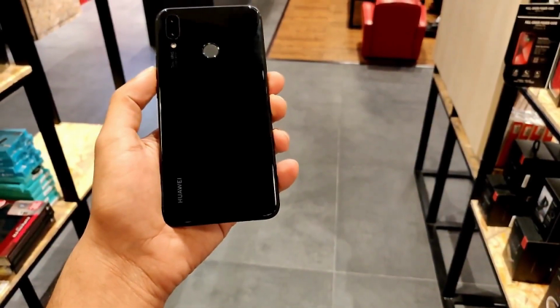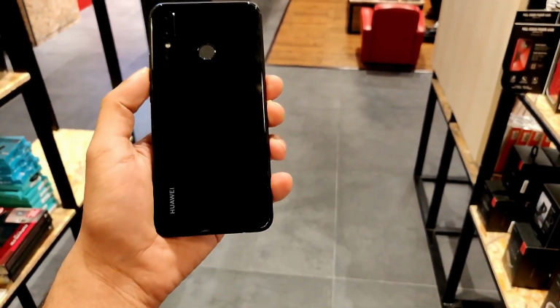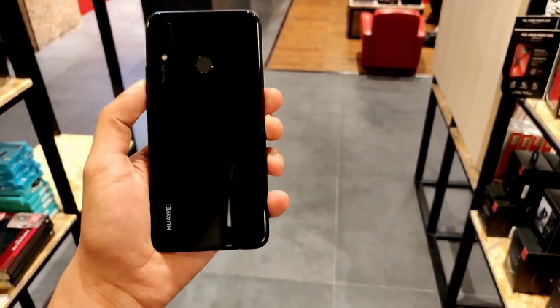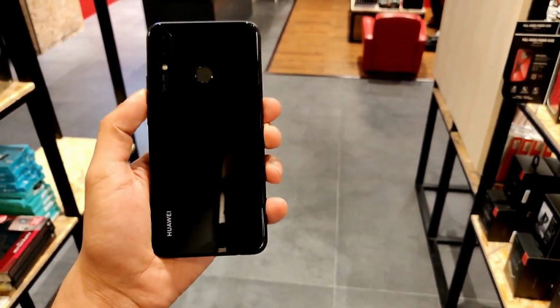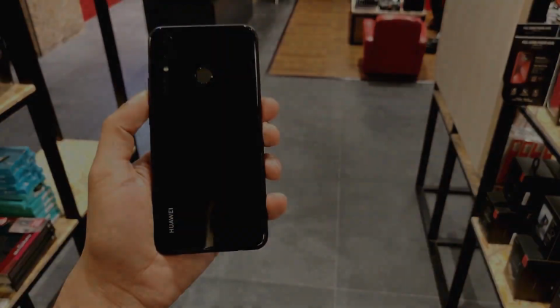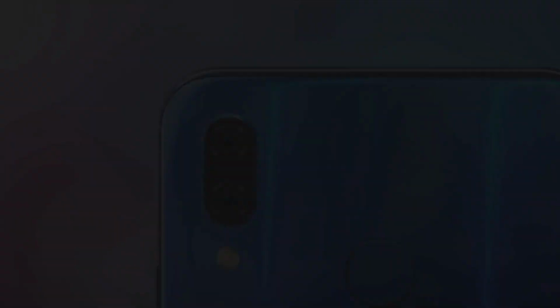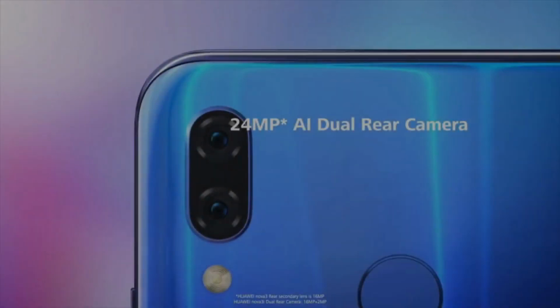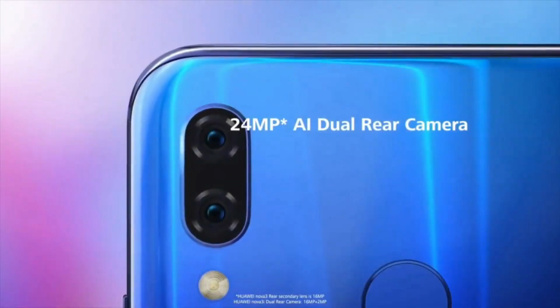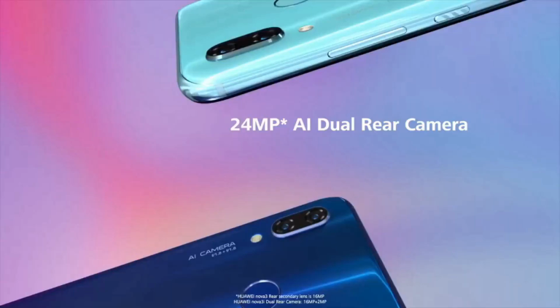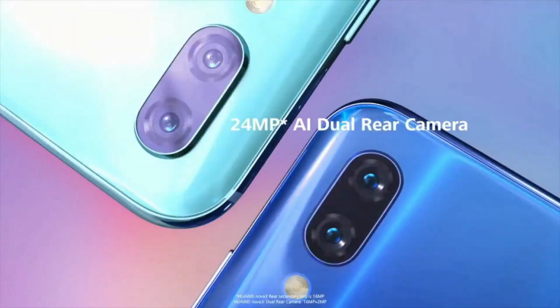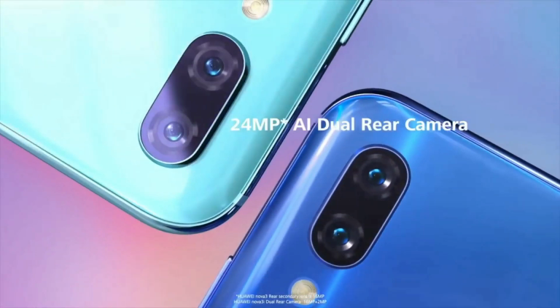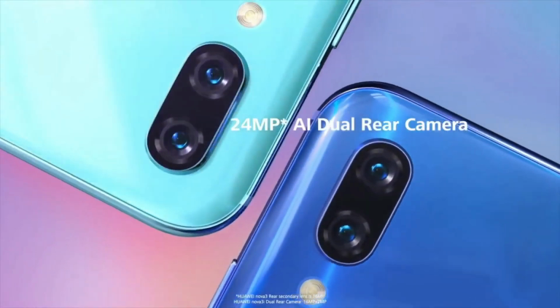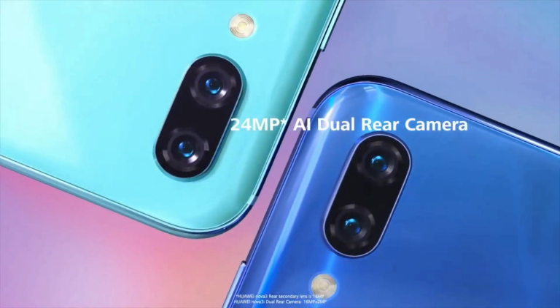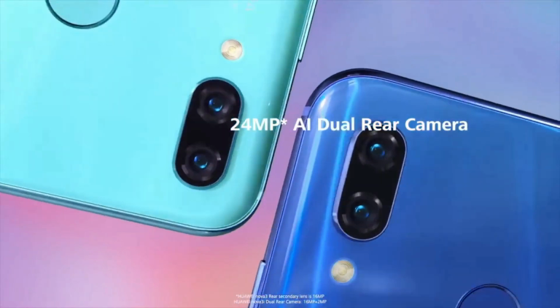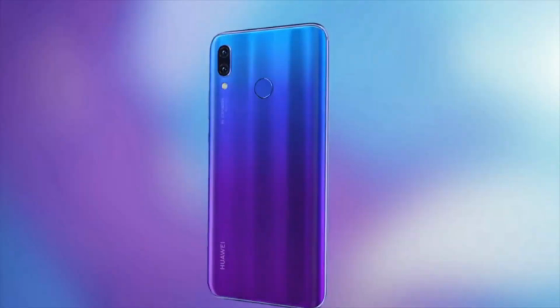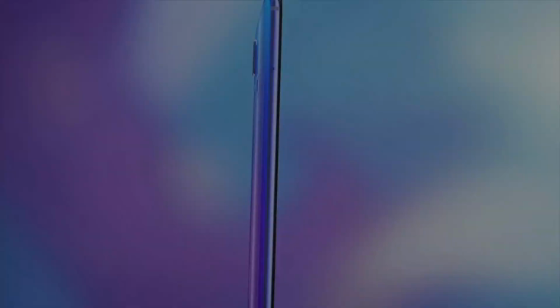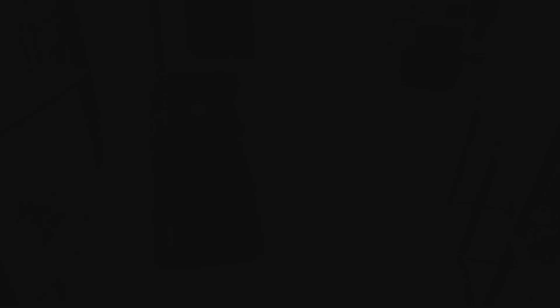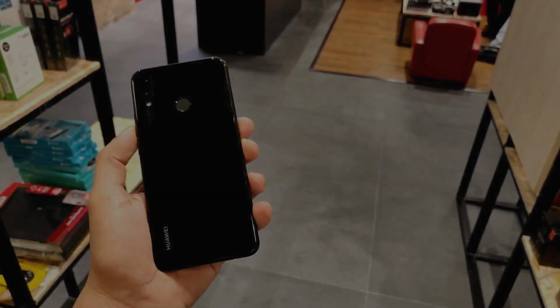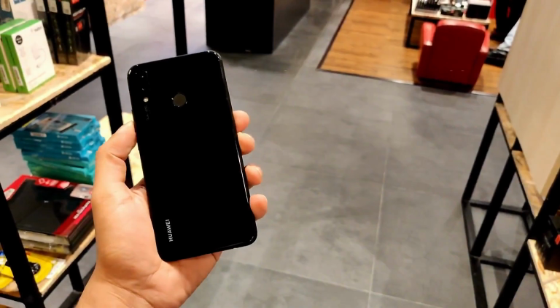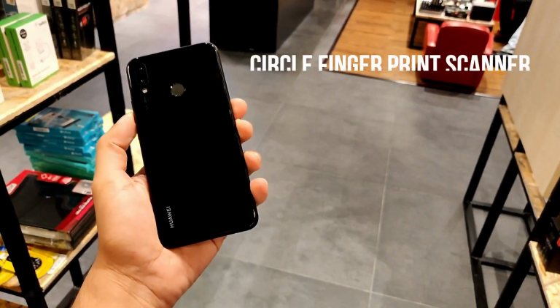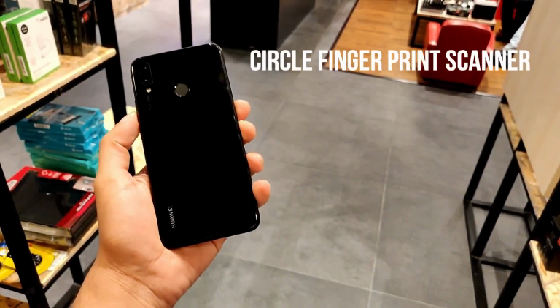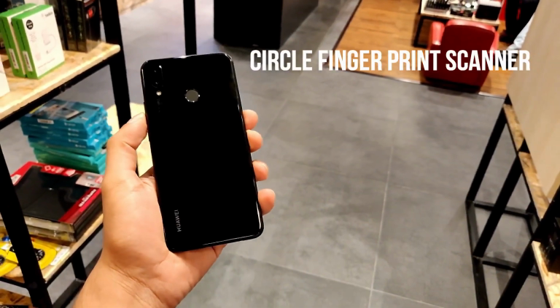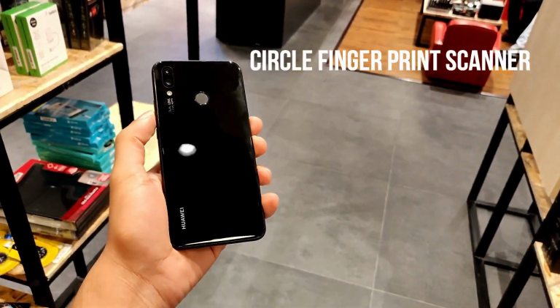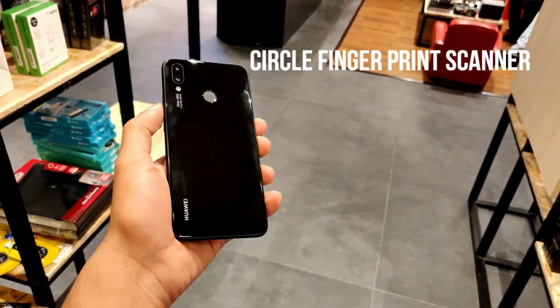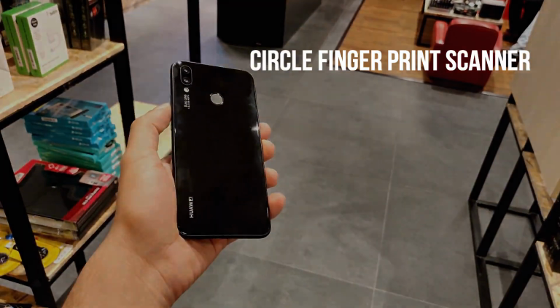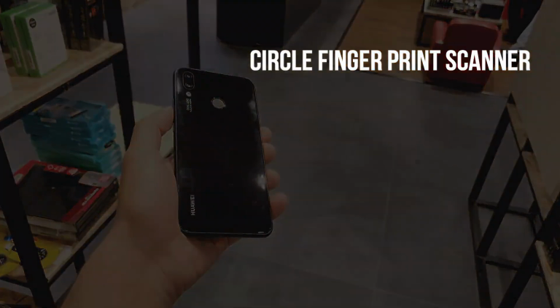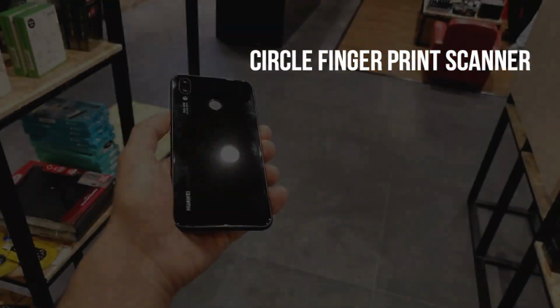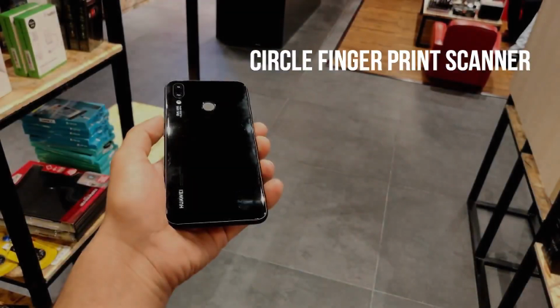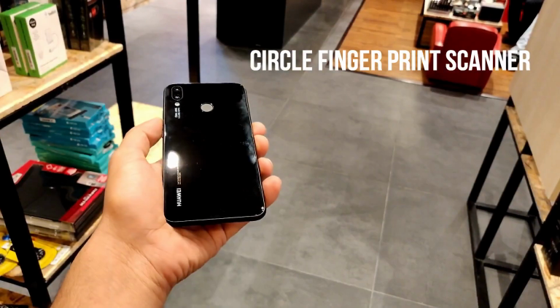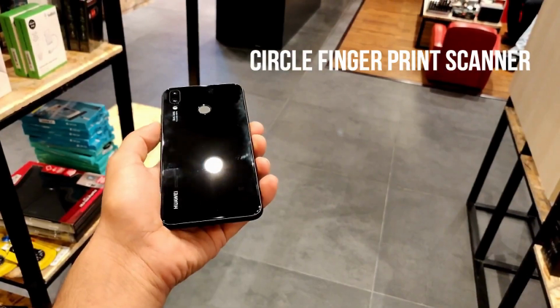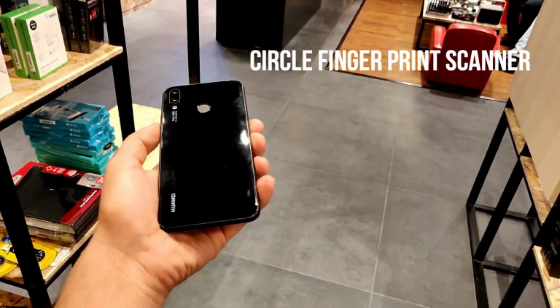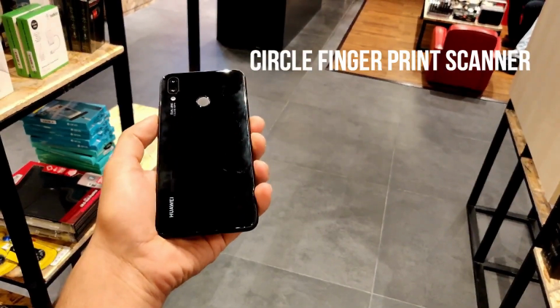At the back we have the protruding dual rear cameras, the LED flash, and the circular fingerprint scanner.